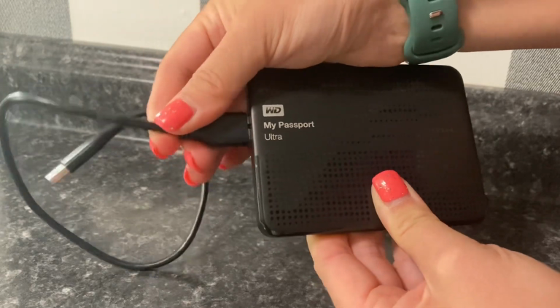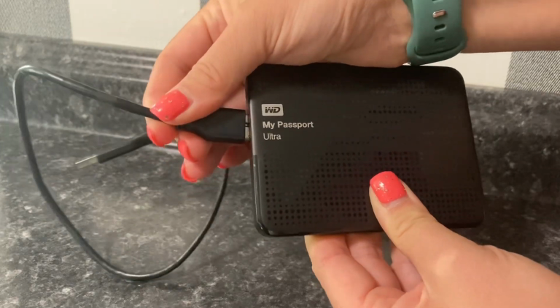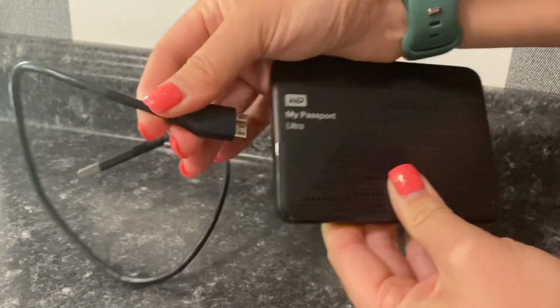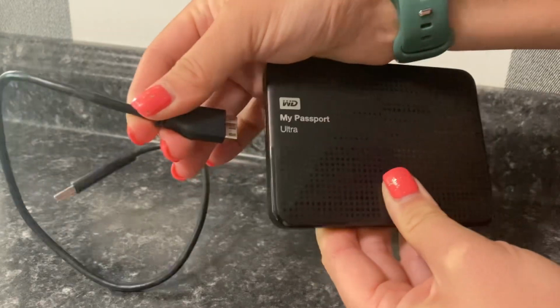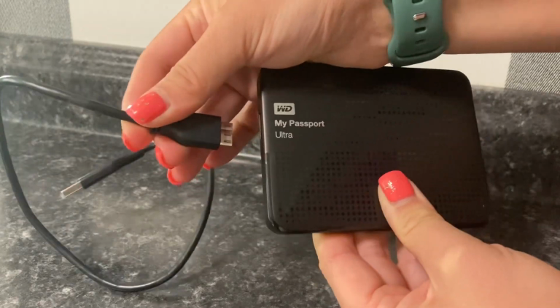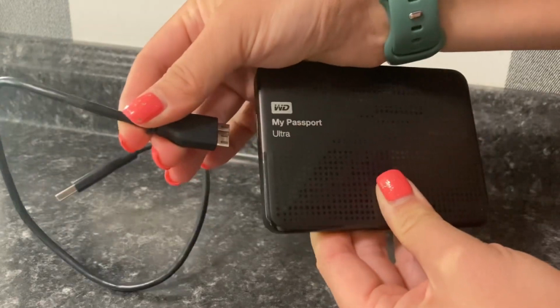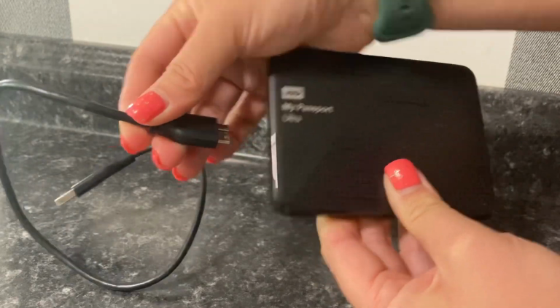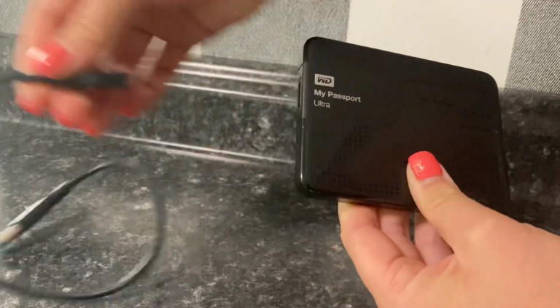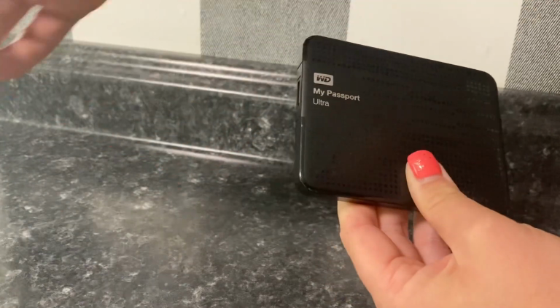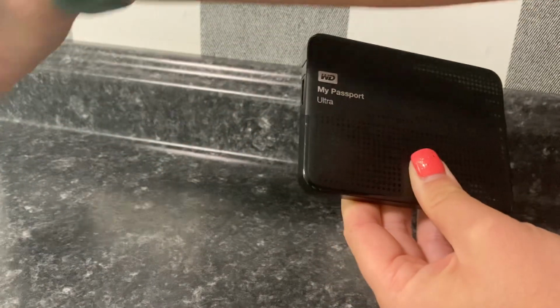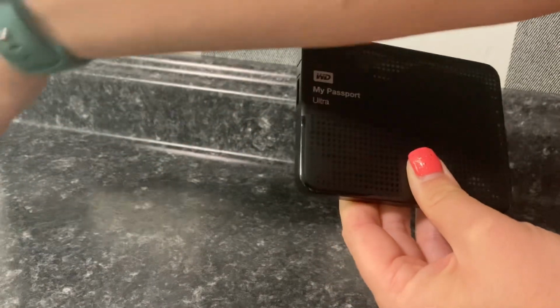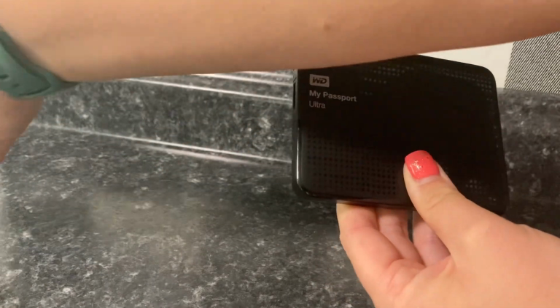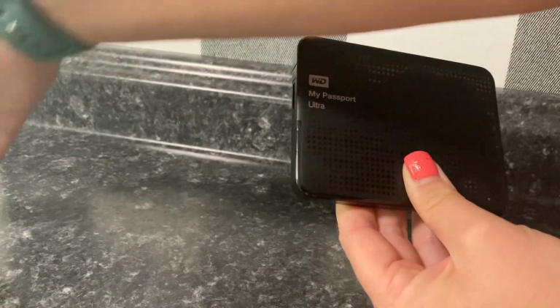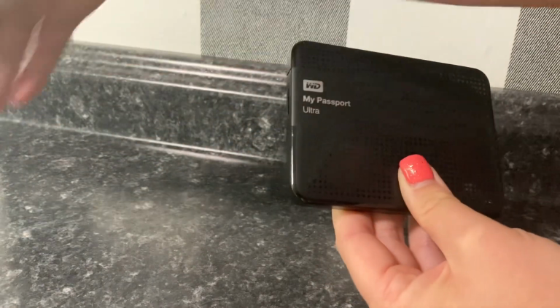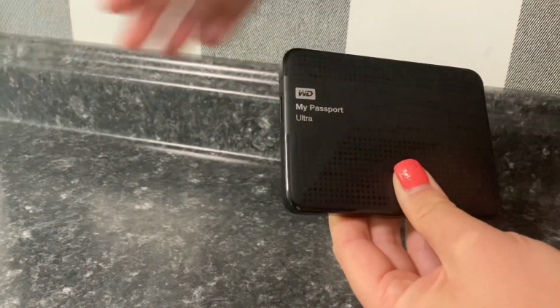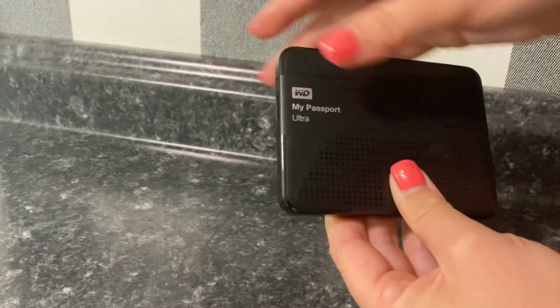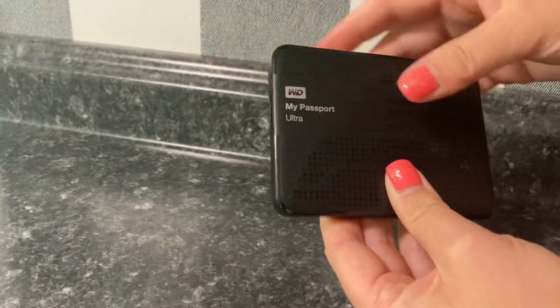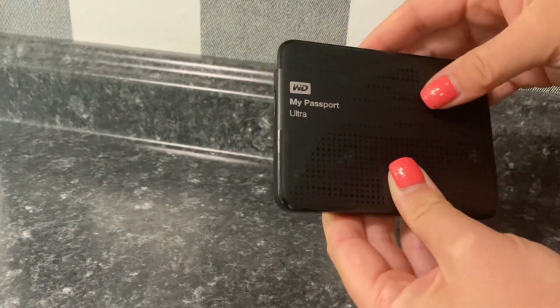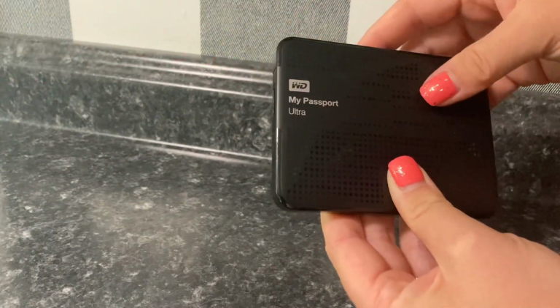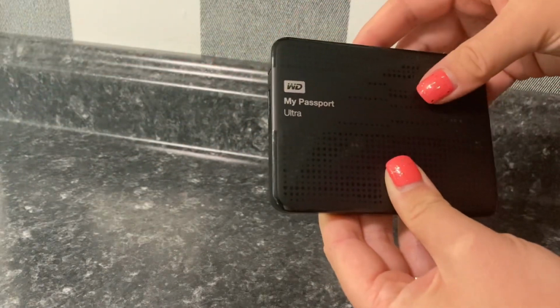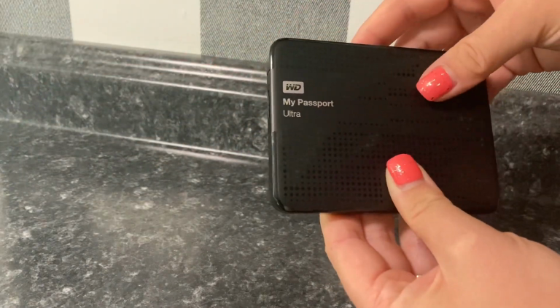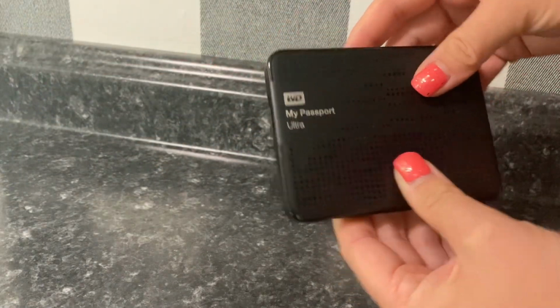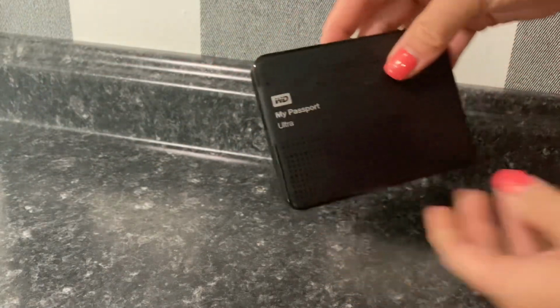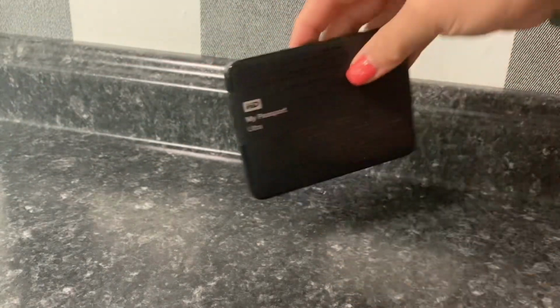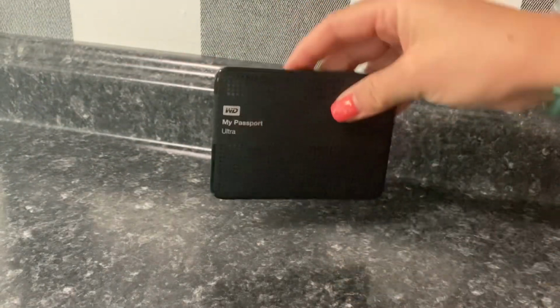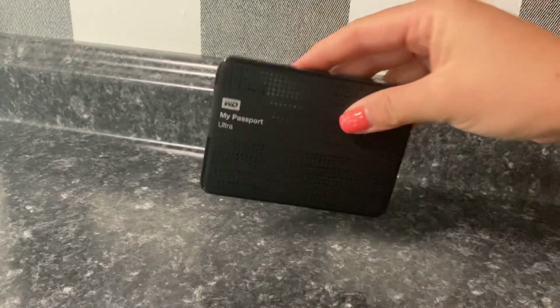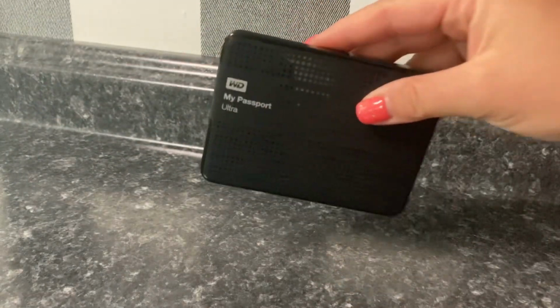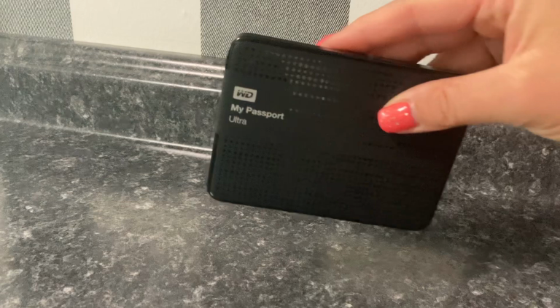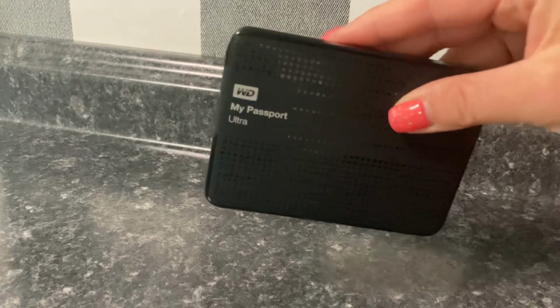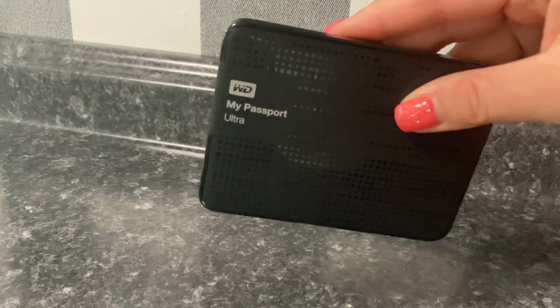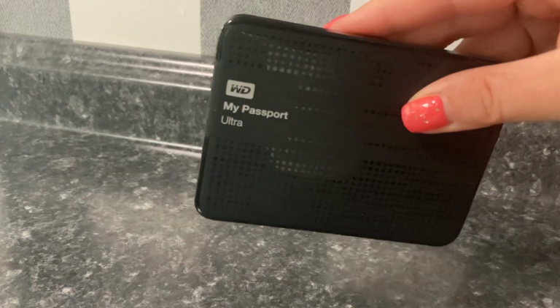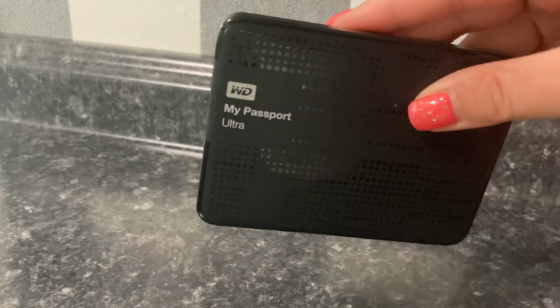Overall, this external hard drive delivers on its promises and is a great addition to anyone's digital arsenal.